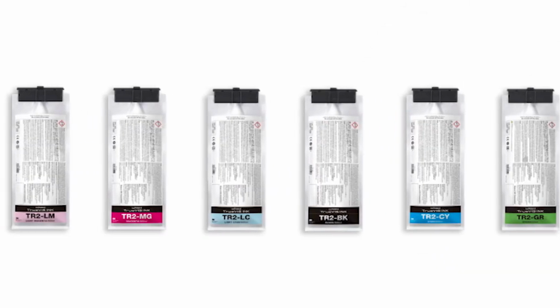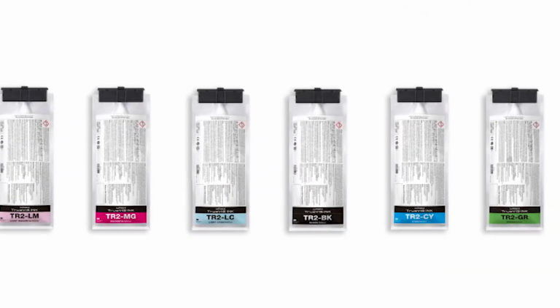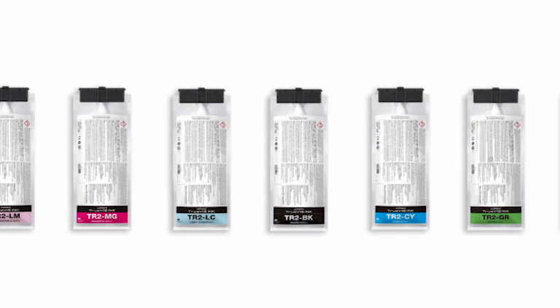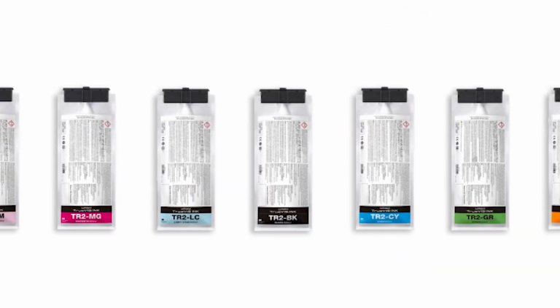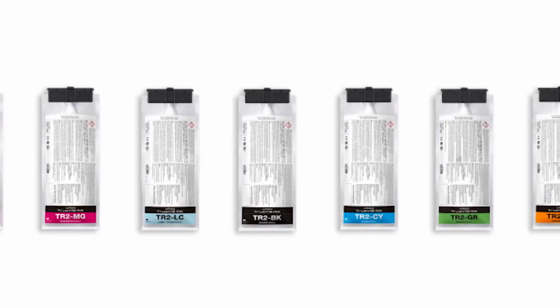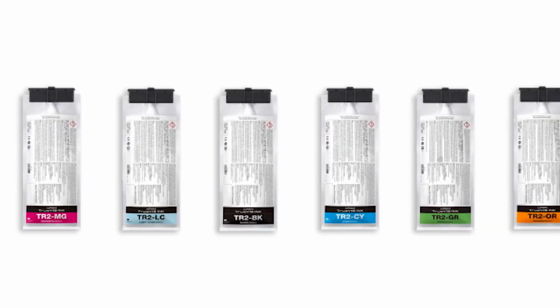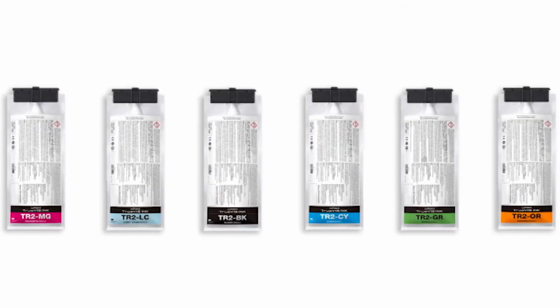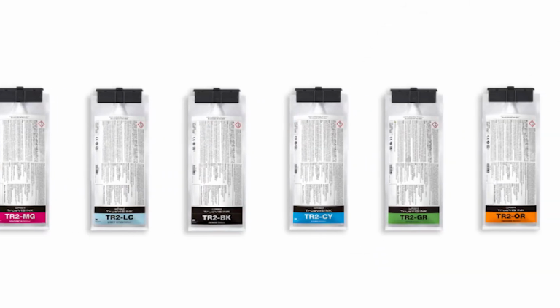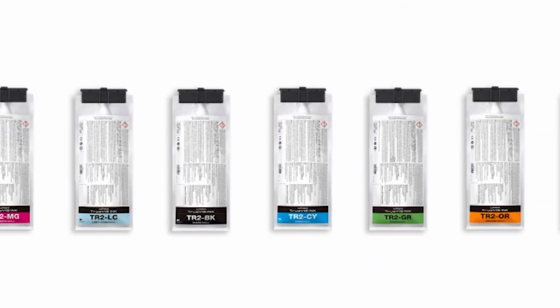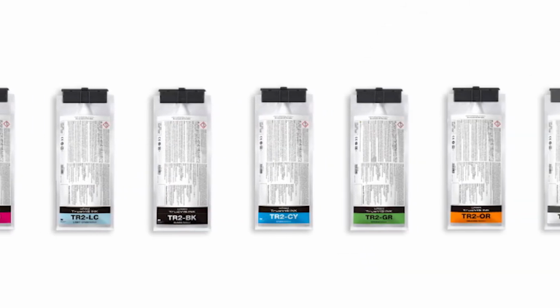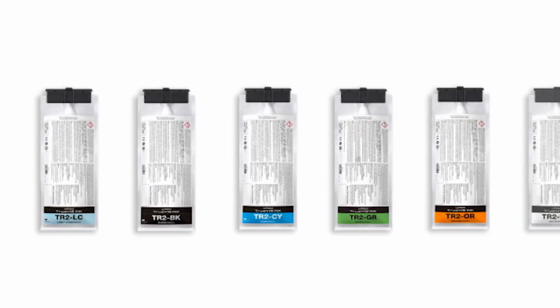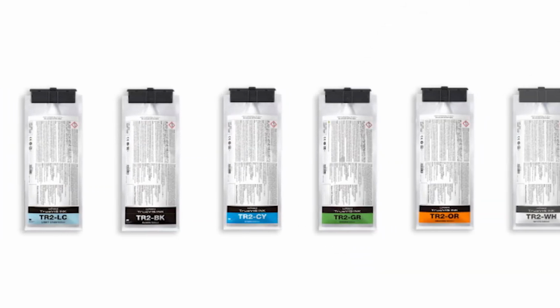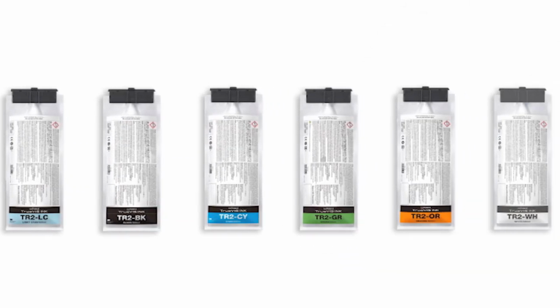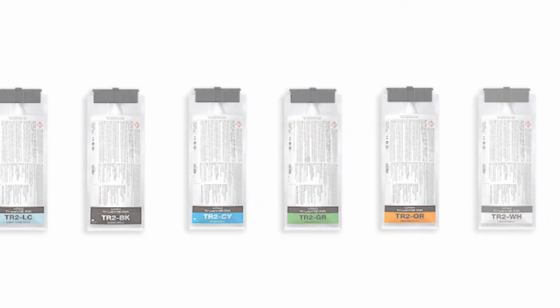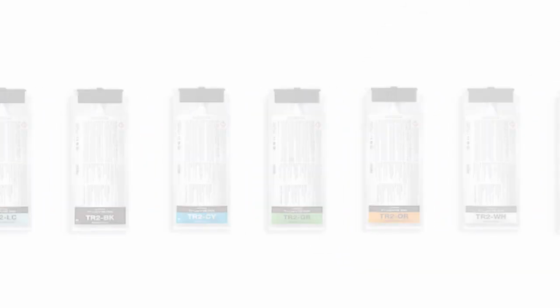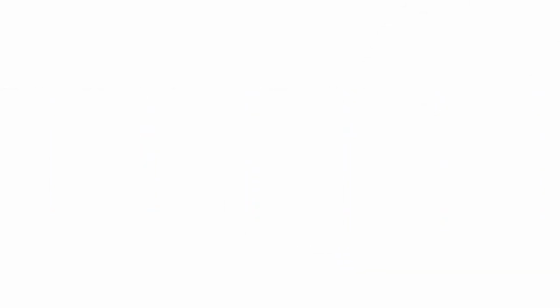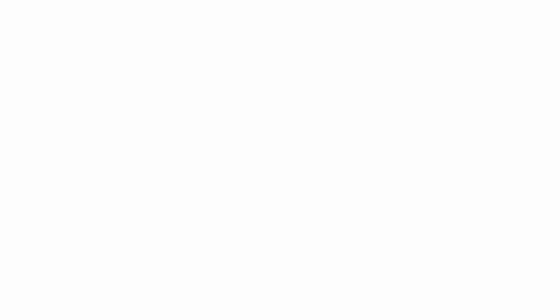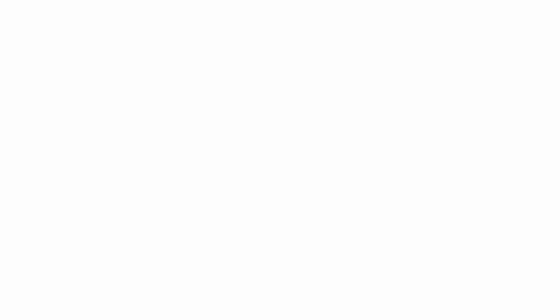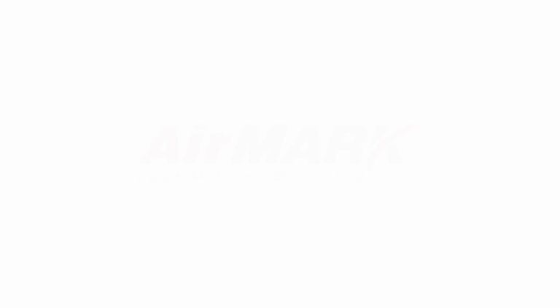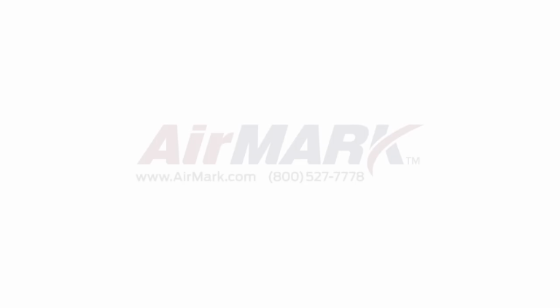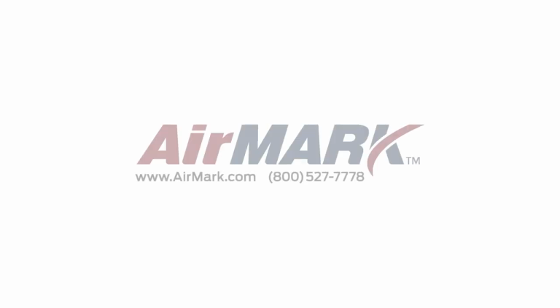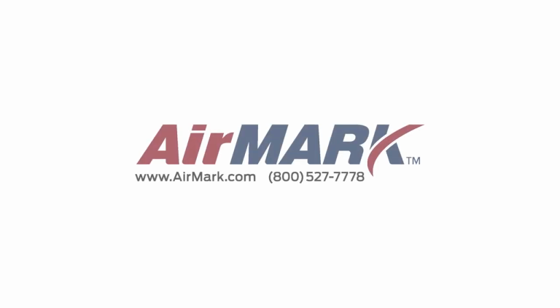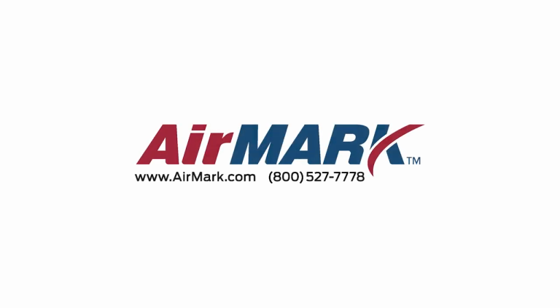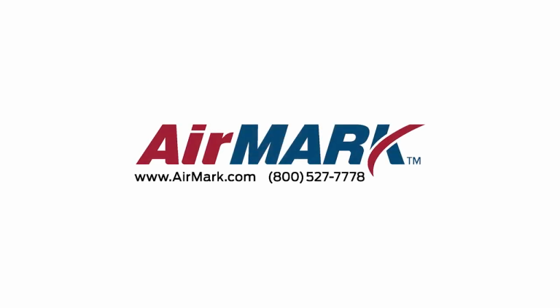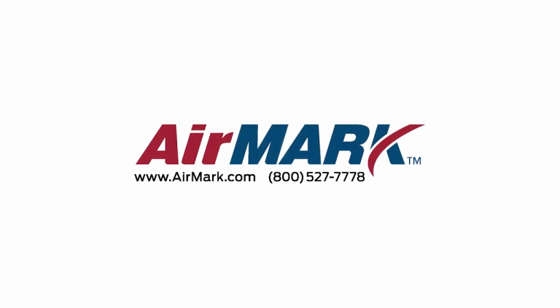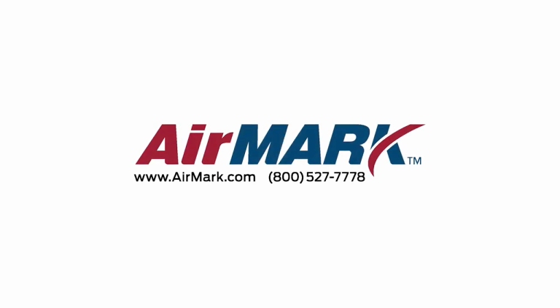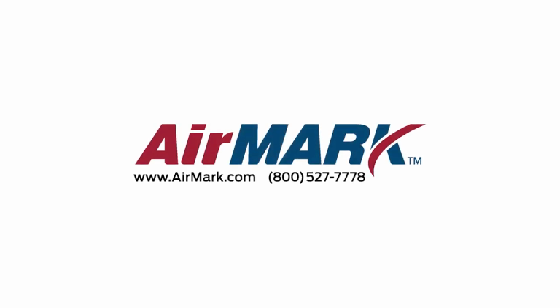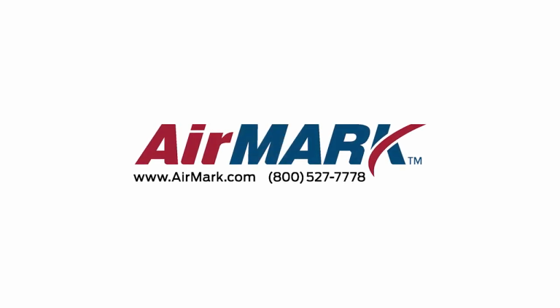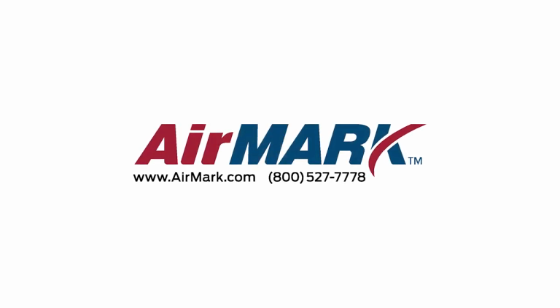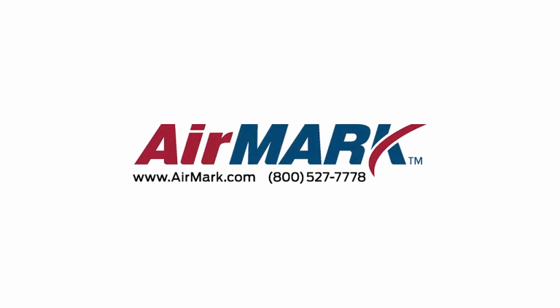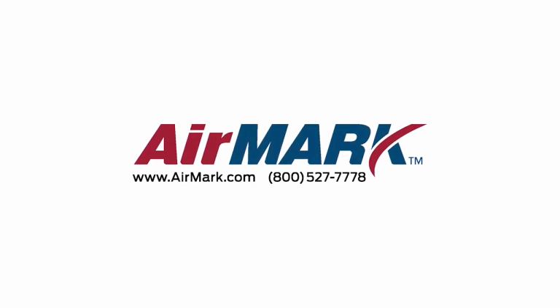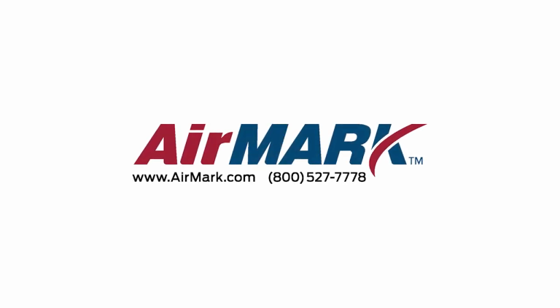Shop our extensive catalog of printer supplies and accessories at airmark.com or give us a call today.